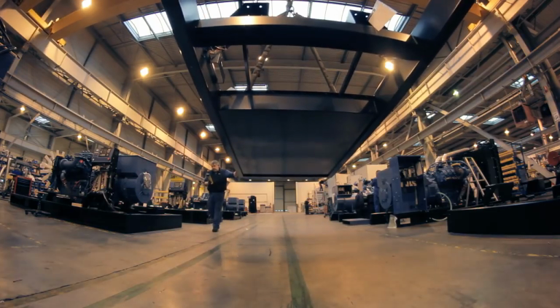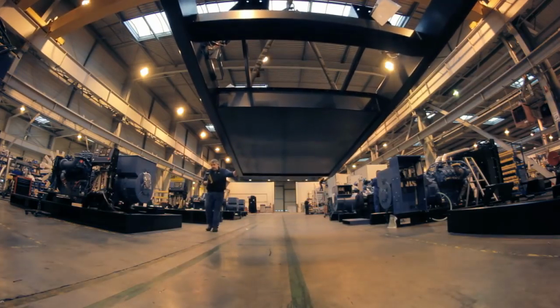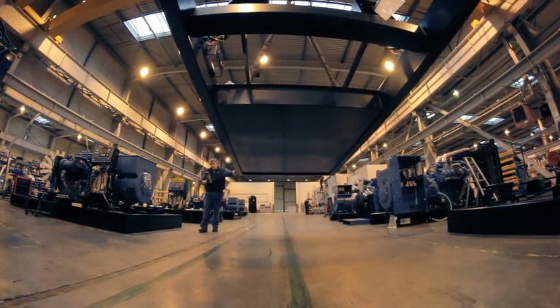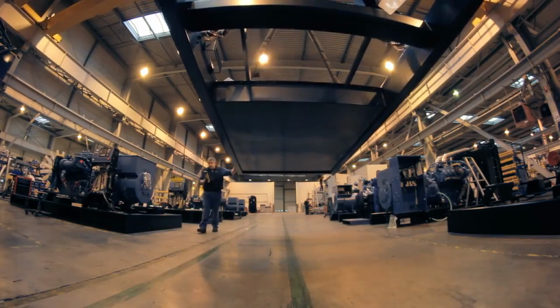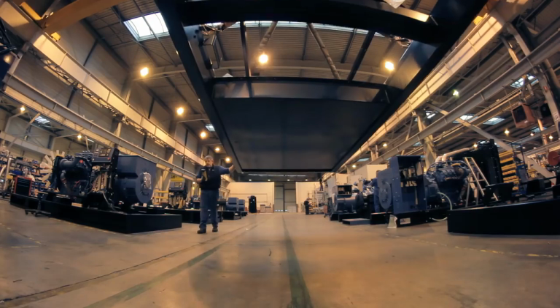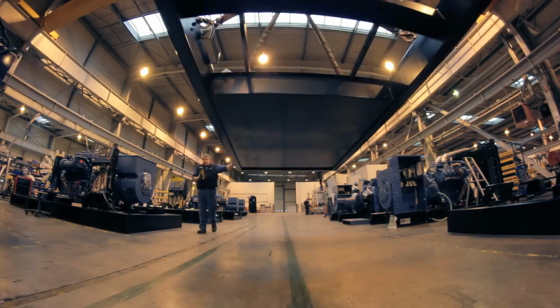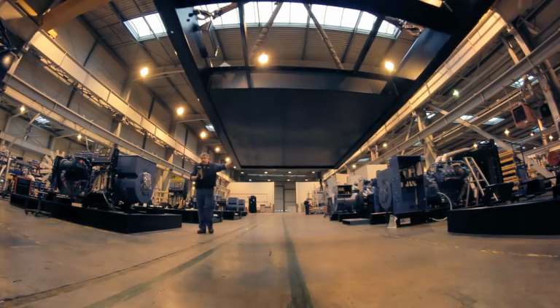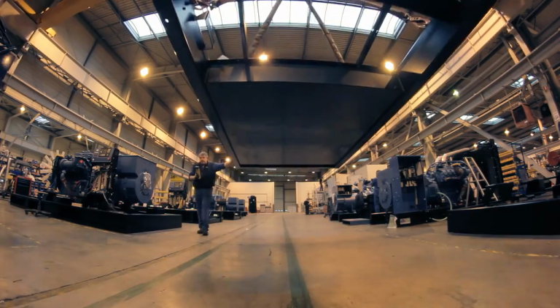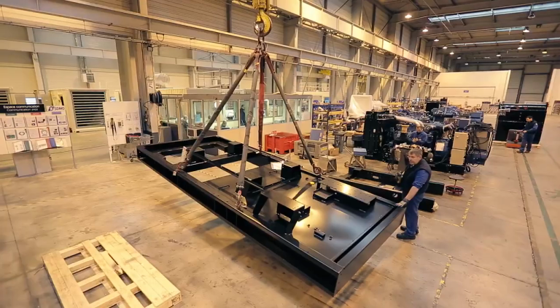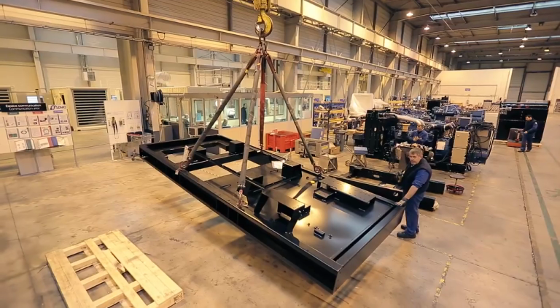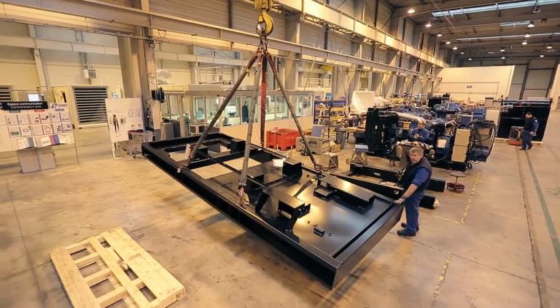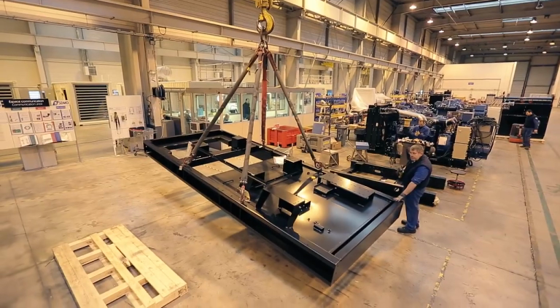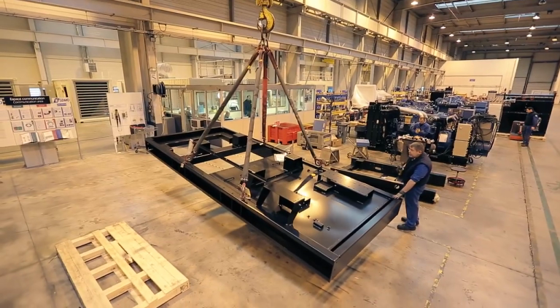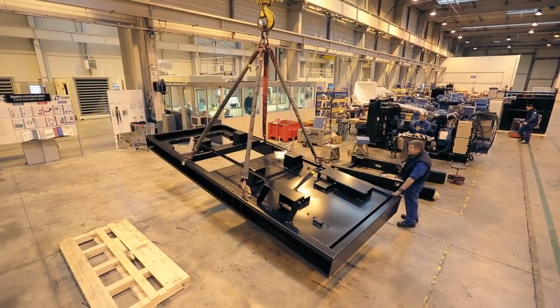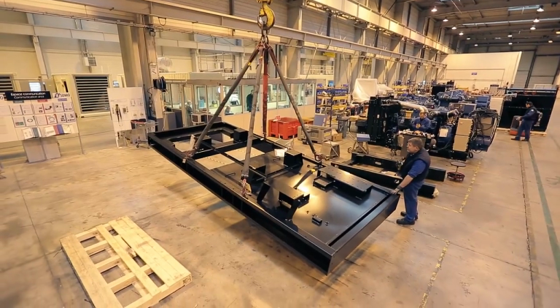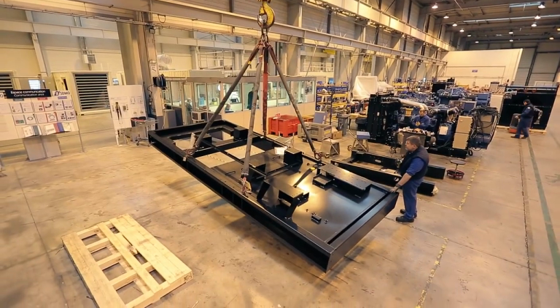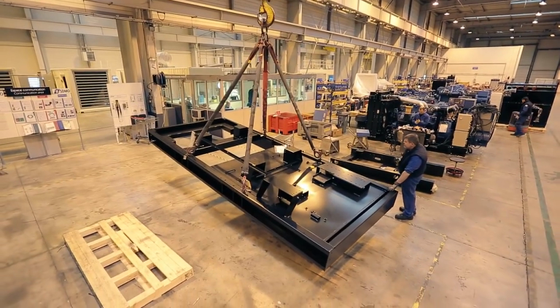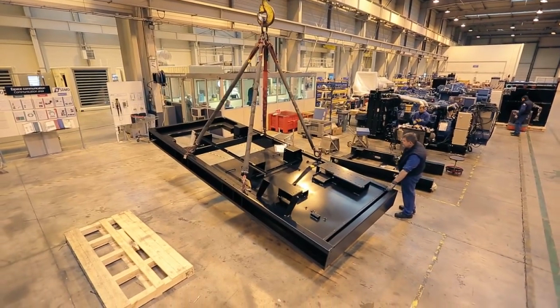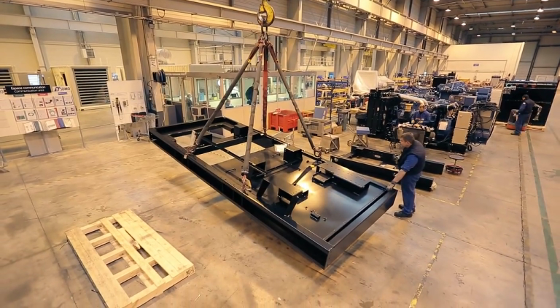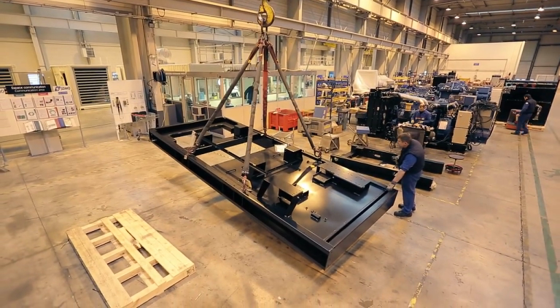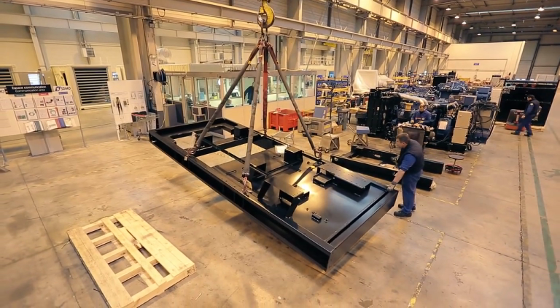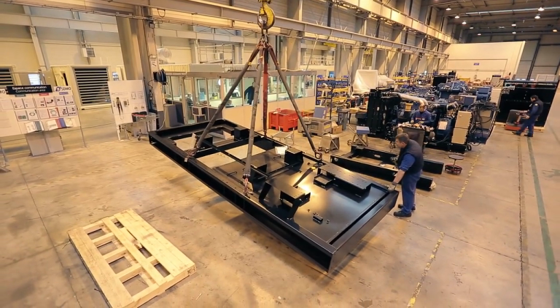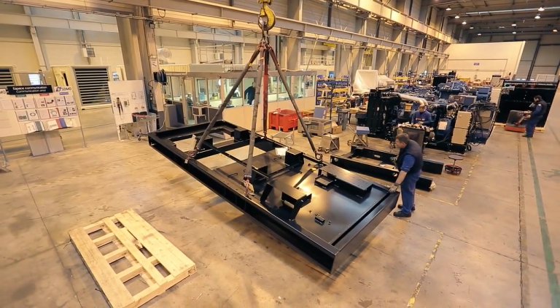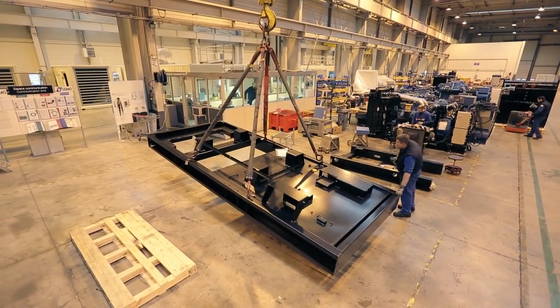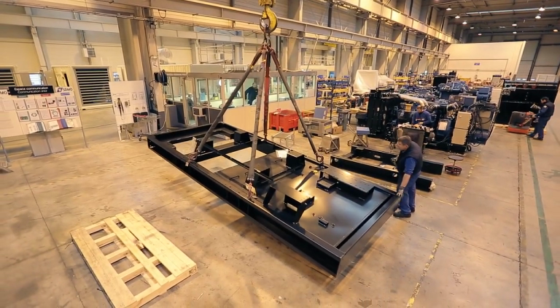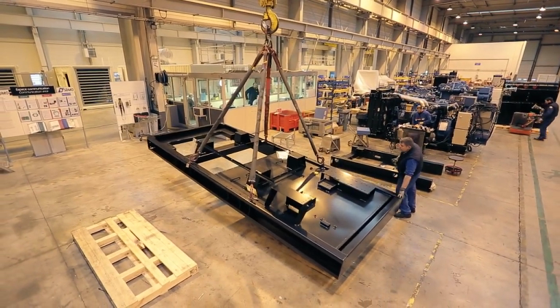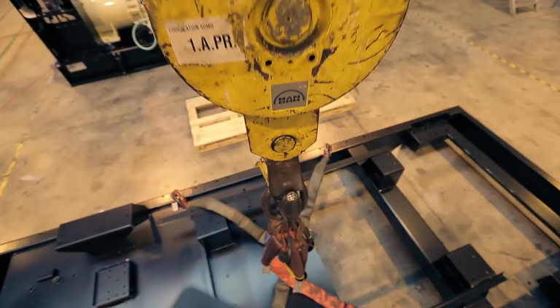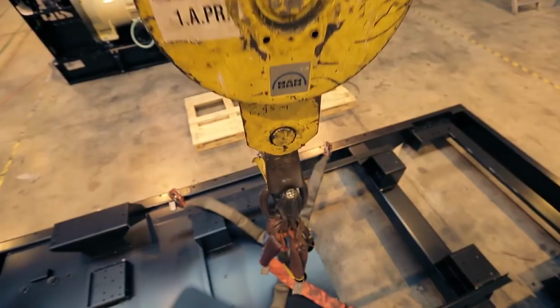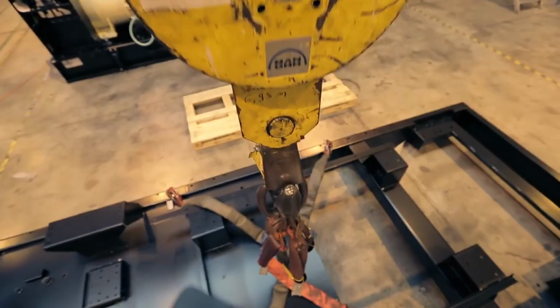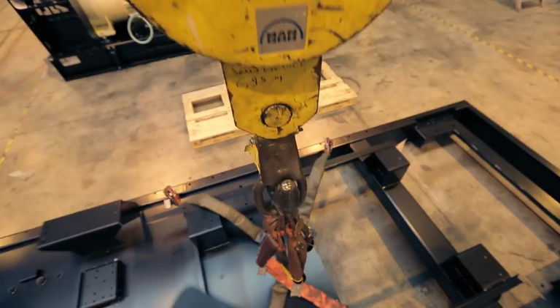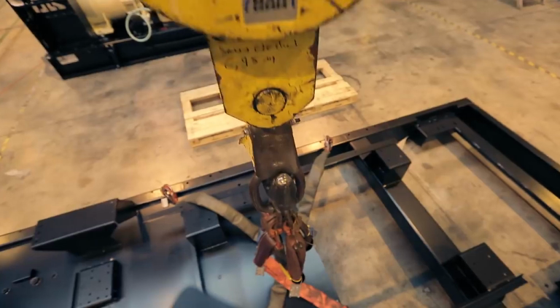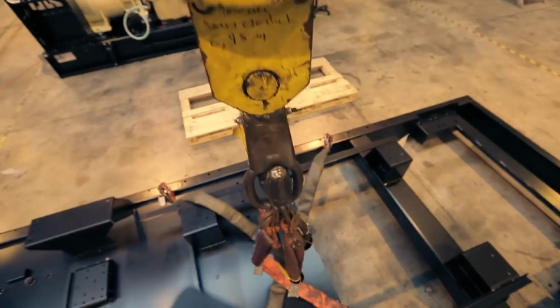At first, the chassis of the generating set is brought and placed in a special spot in the factory.